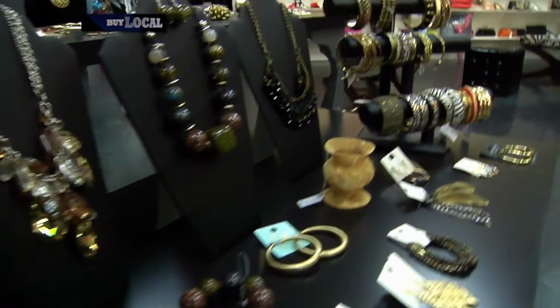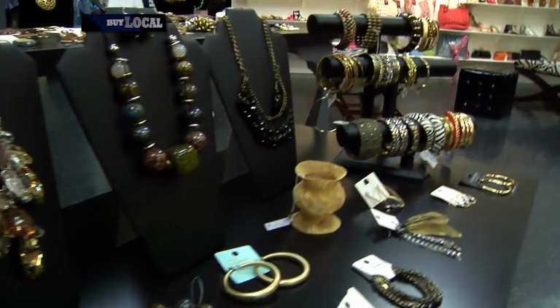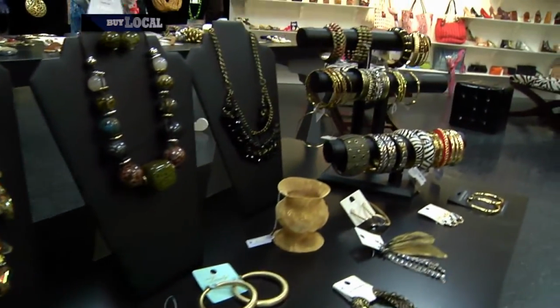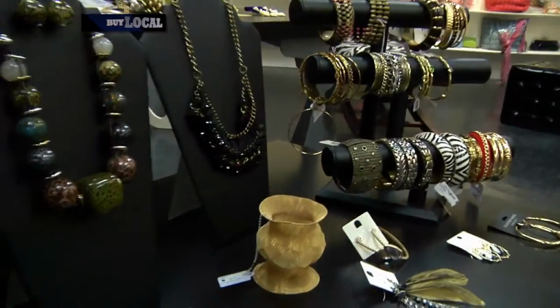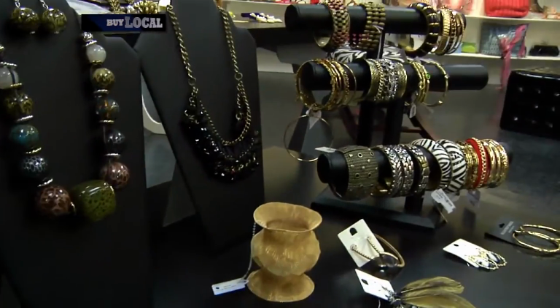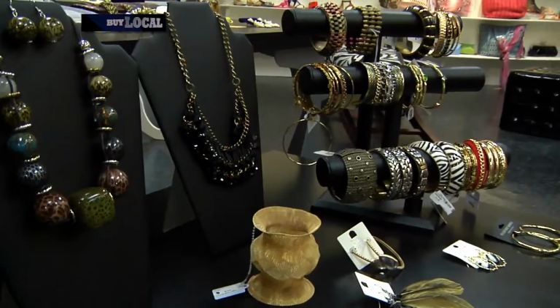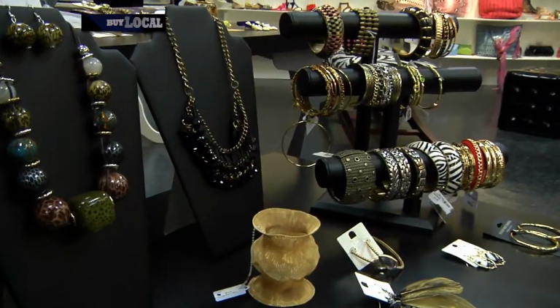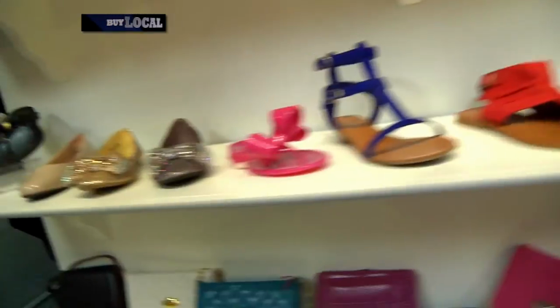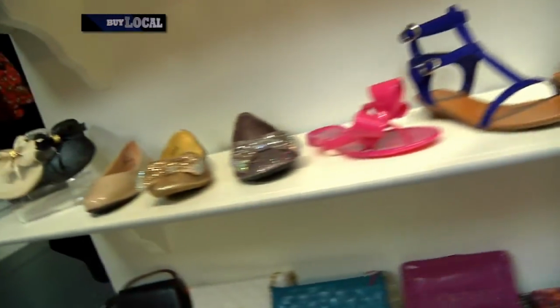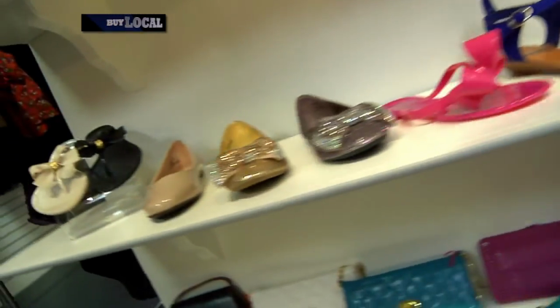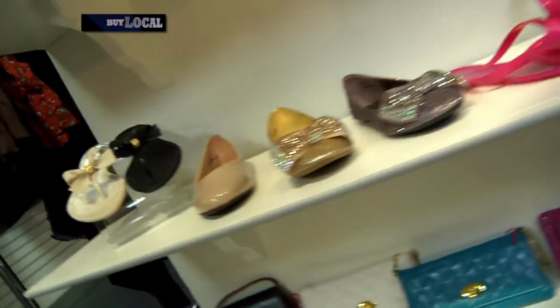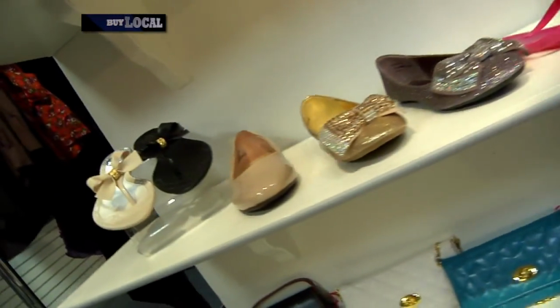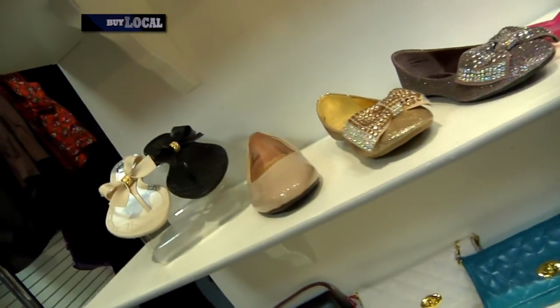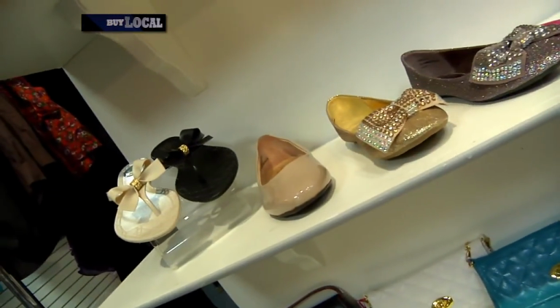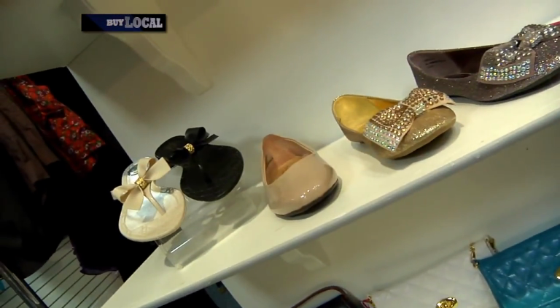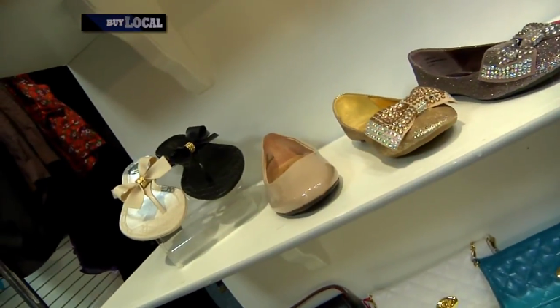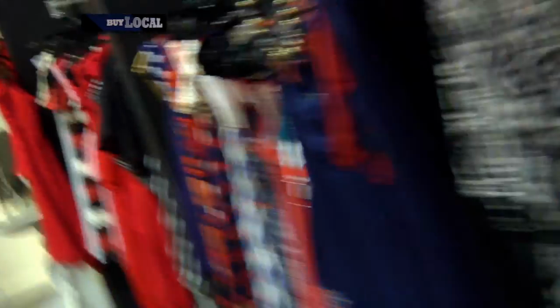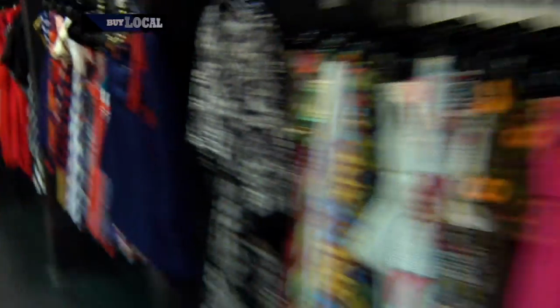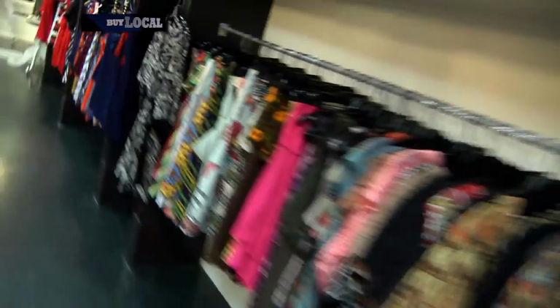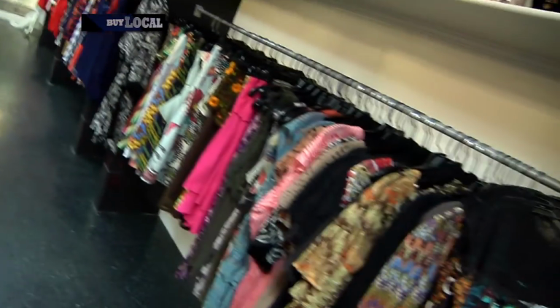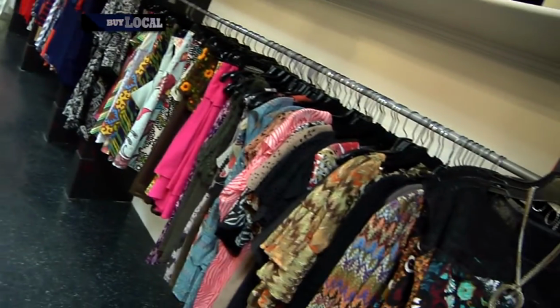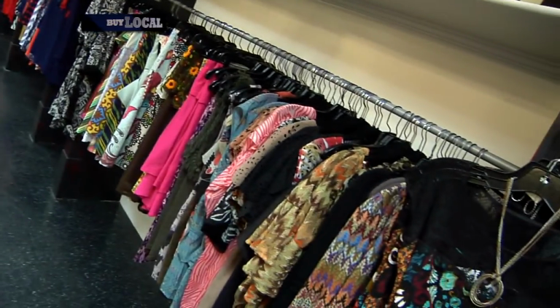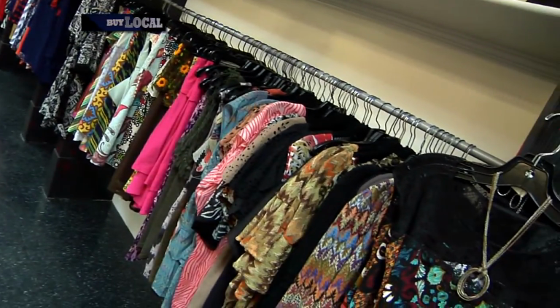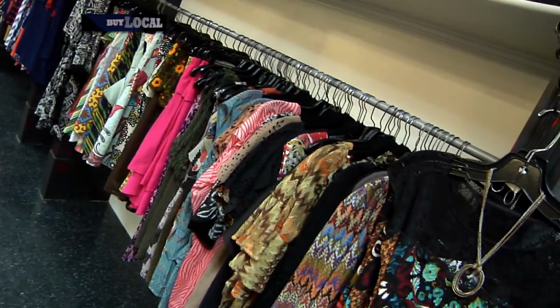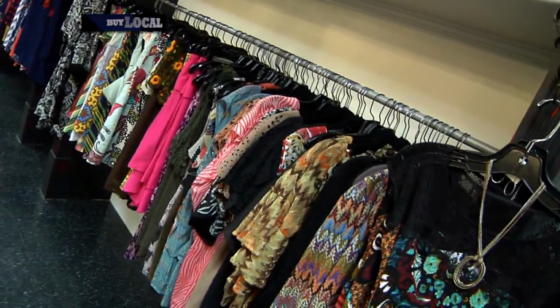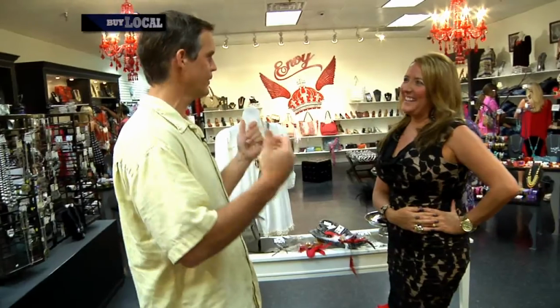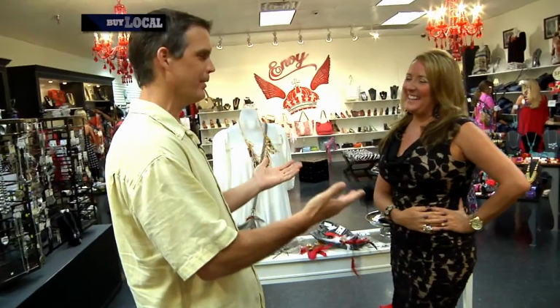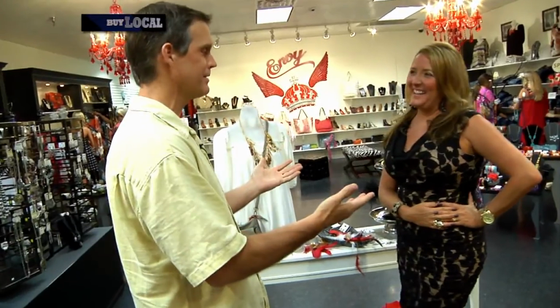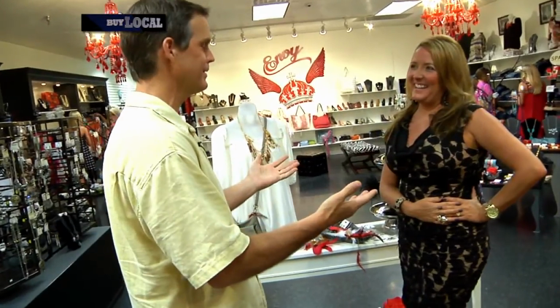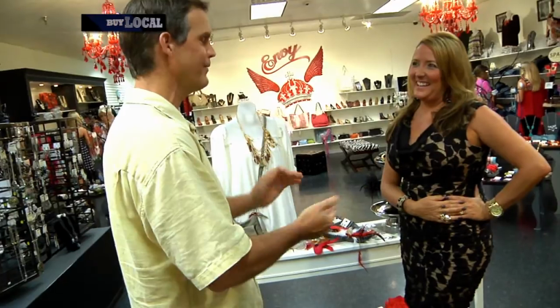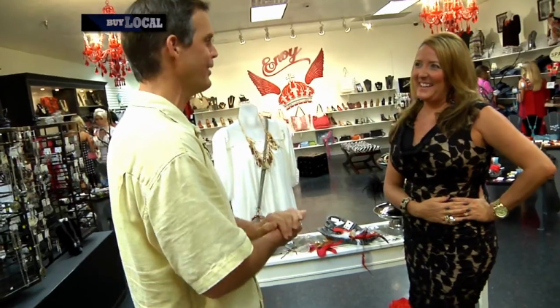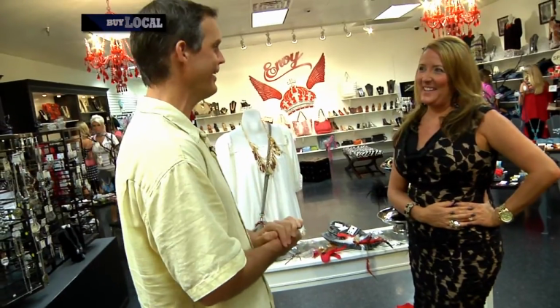First off we're going to check out is Envy. I'm feeling a little underdressed at the moment, but we're going to talk with Joanna, the owner. Joanna, what's Envy all about?